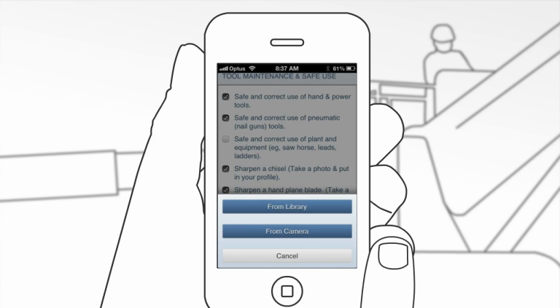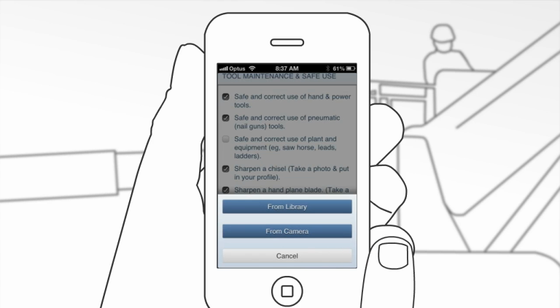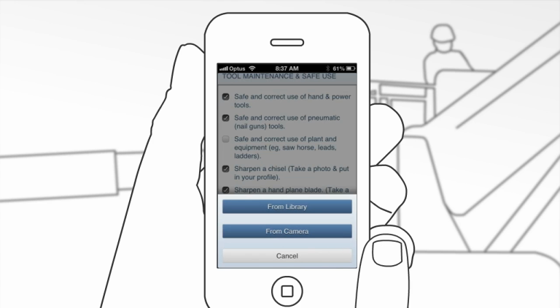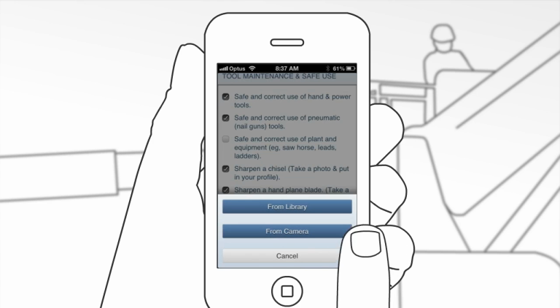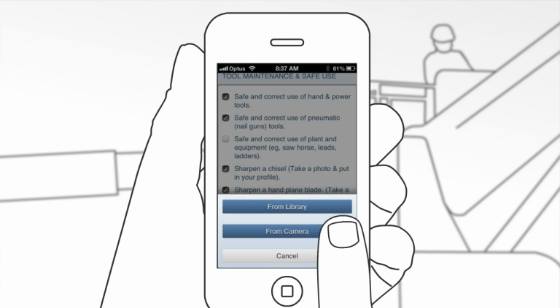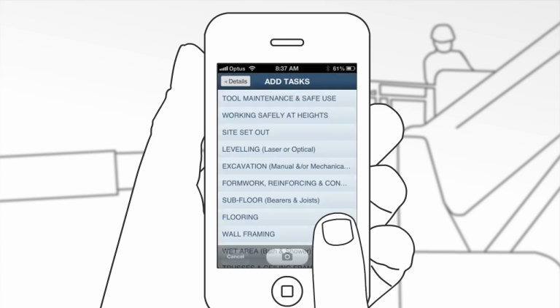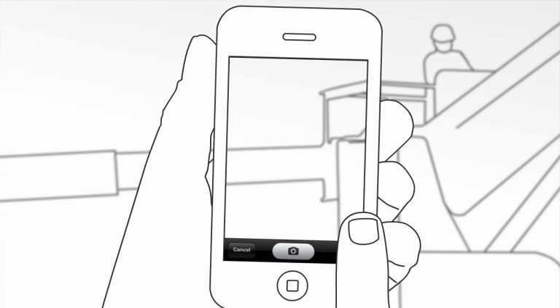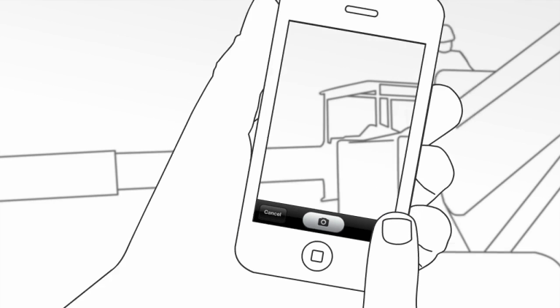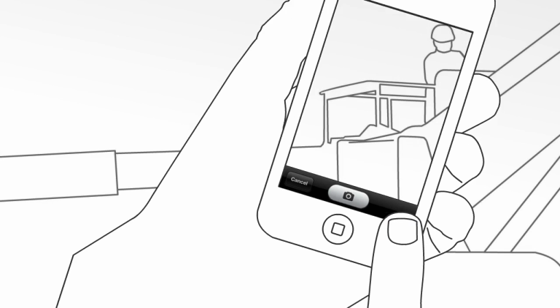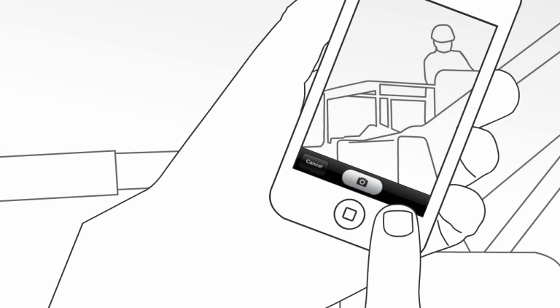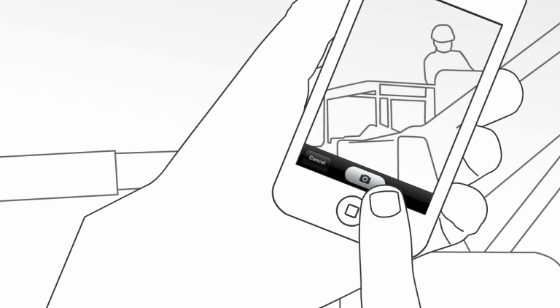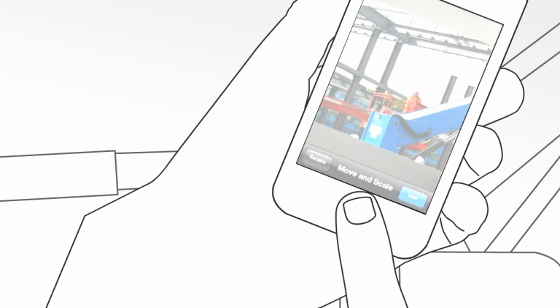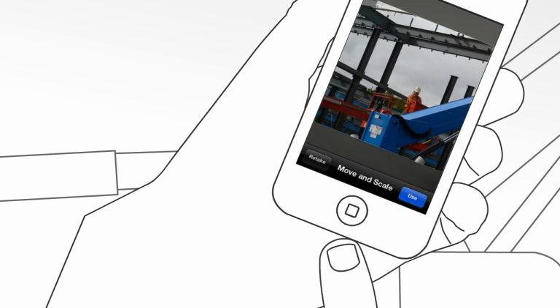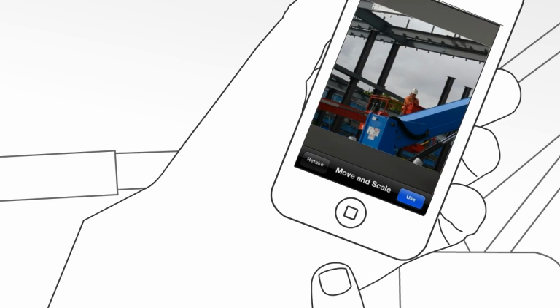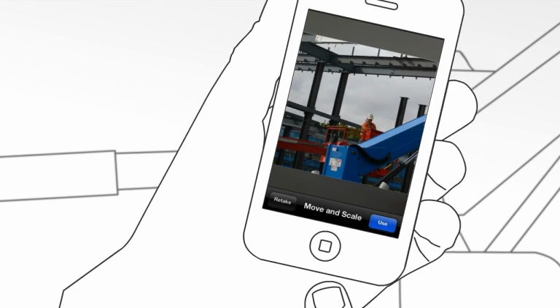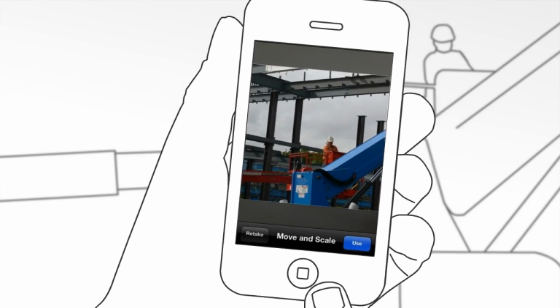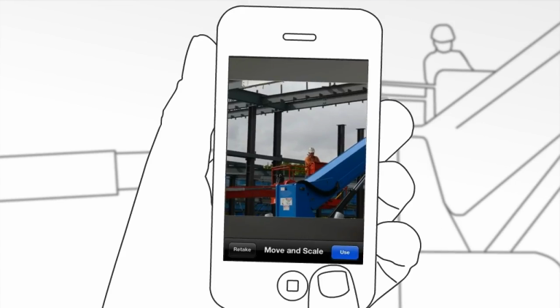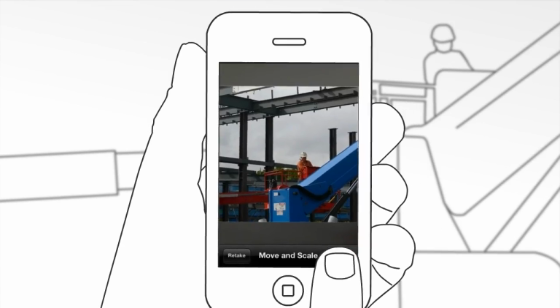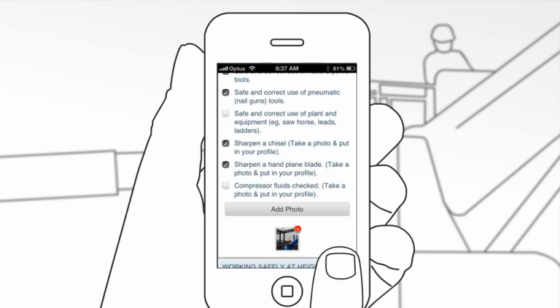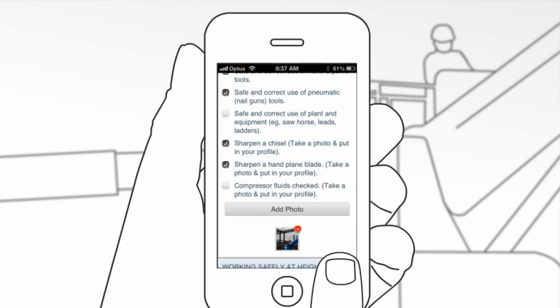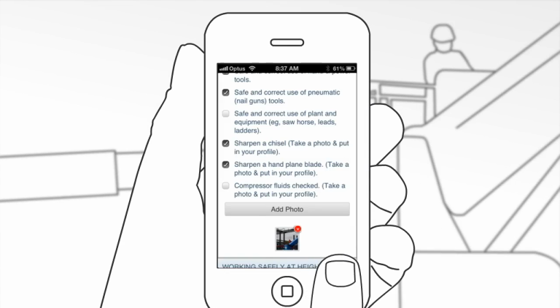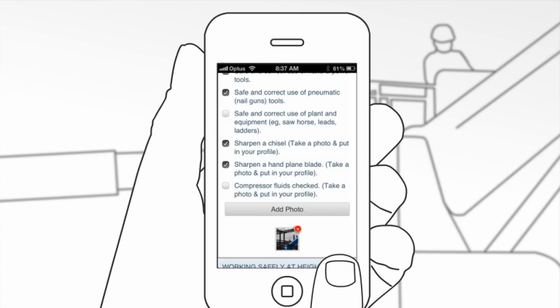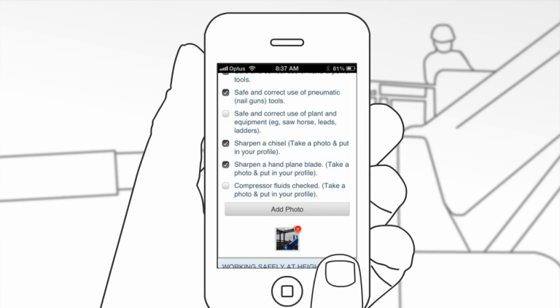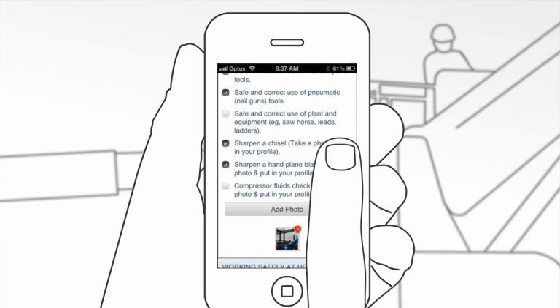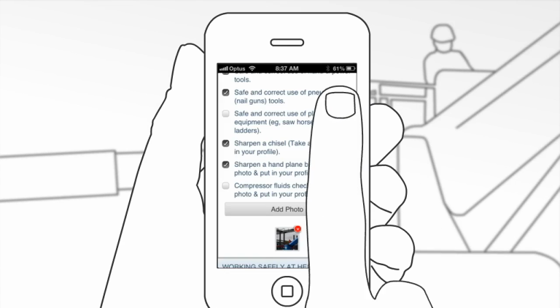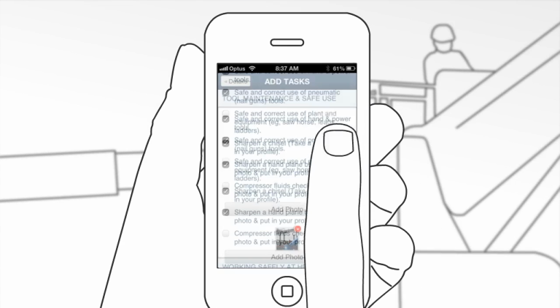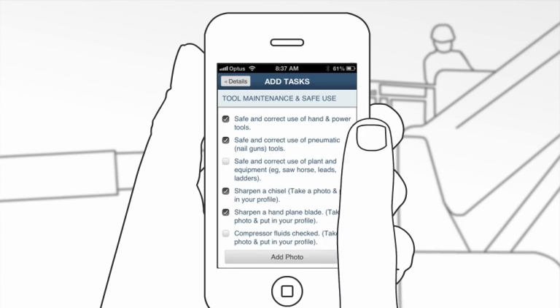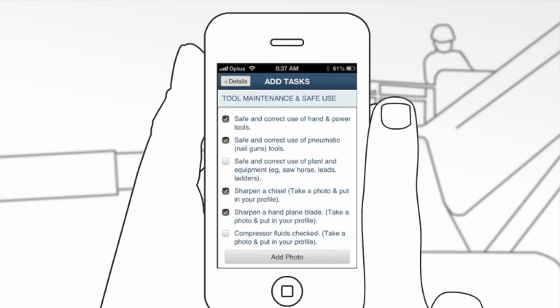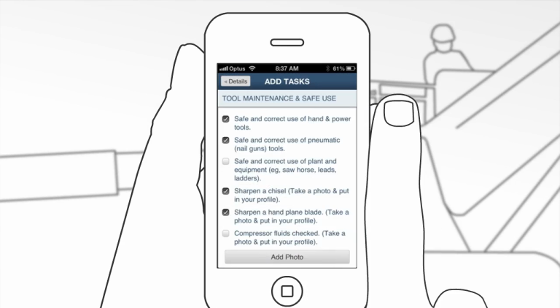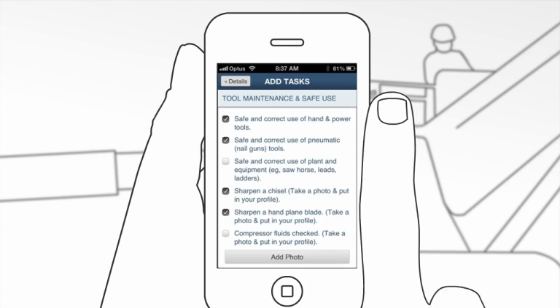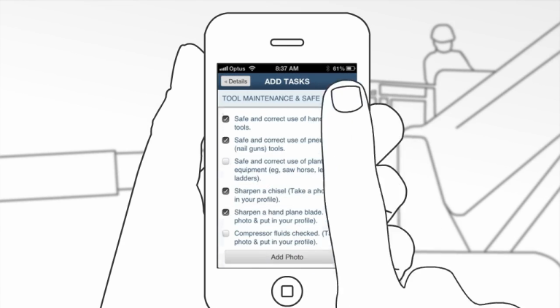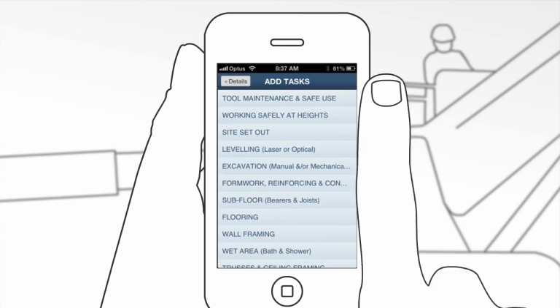Take a photo of your work, select the tasks involved and upload straight to your portfolio. It's that easy.